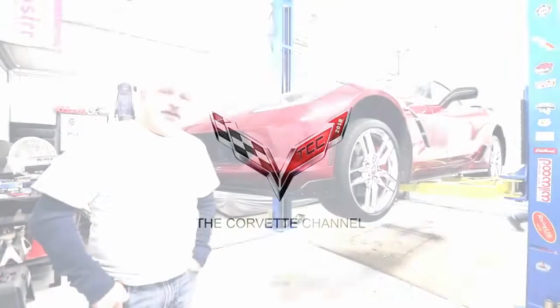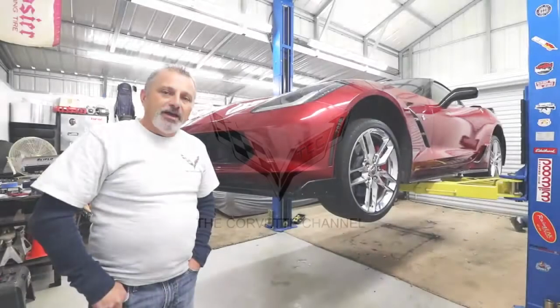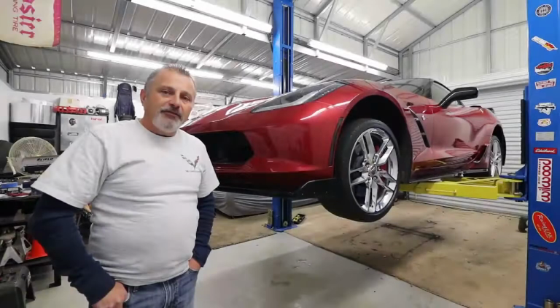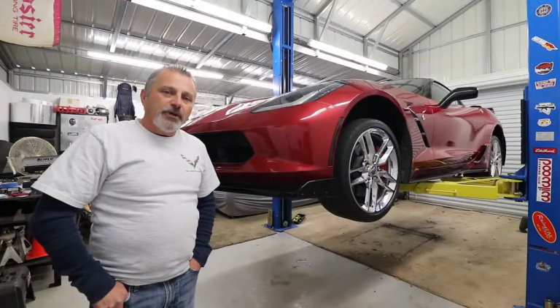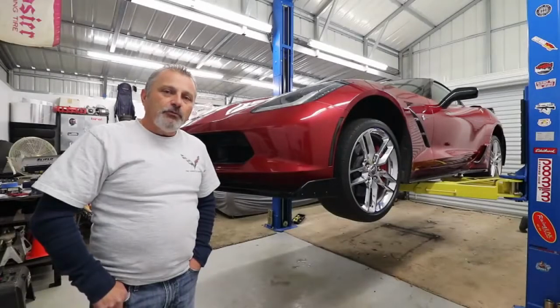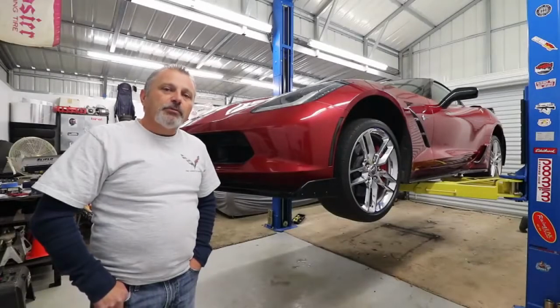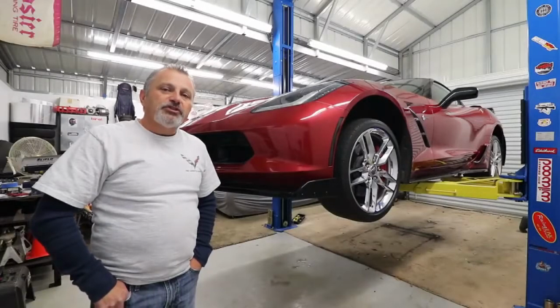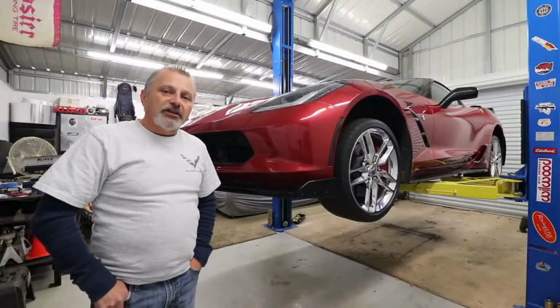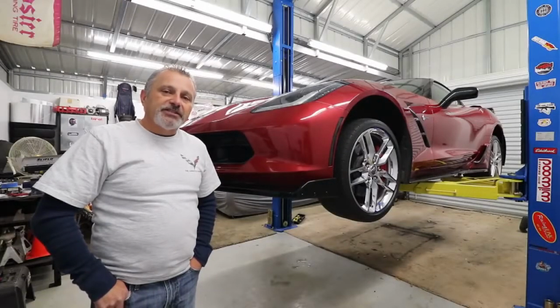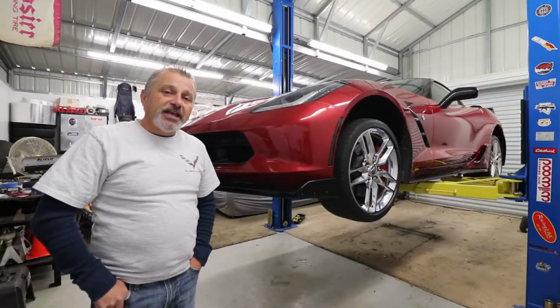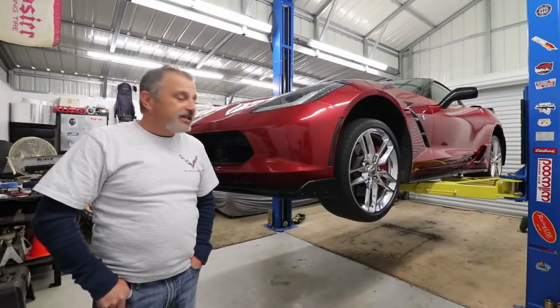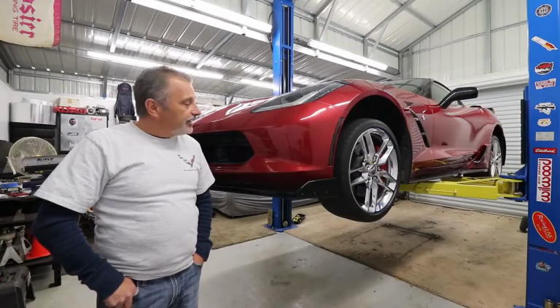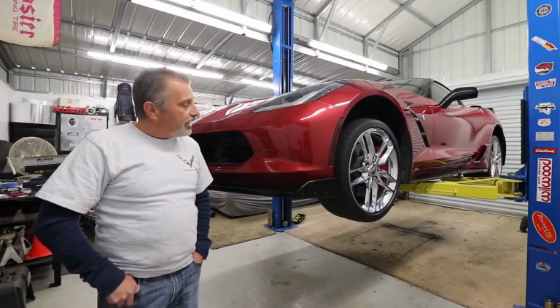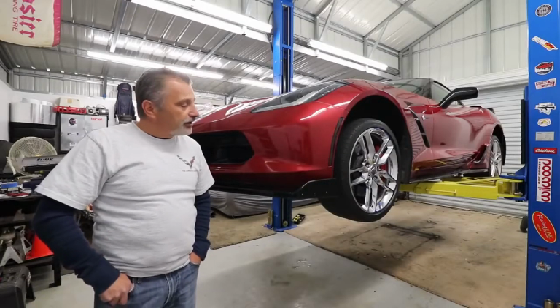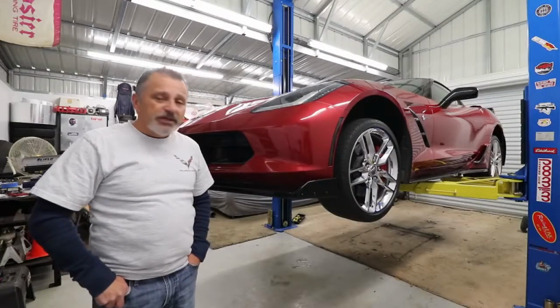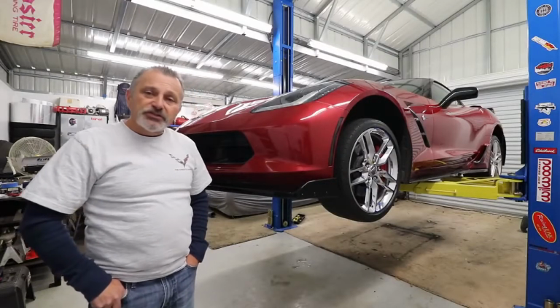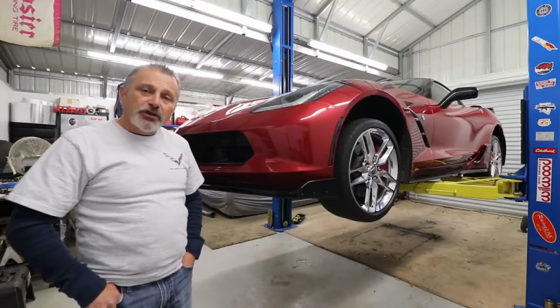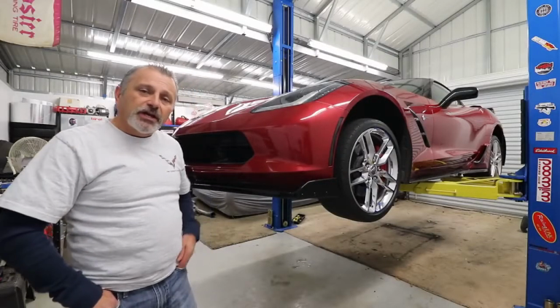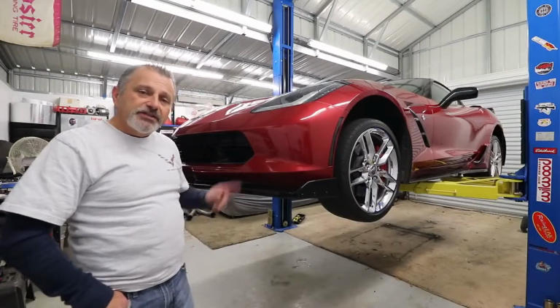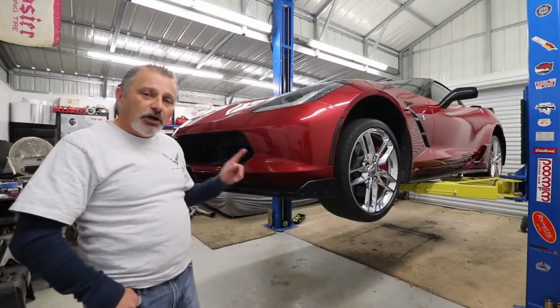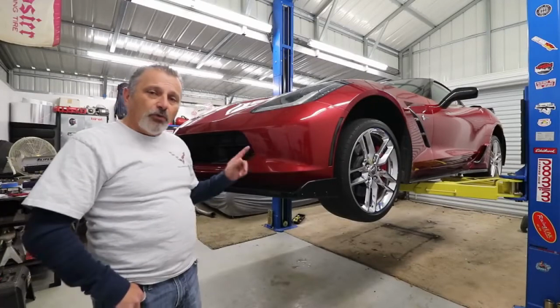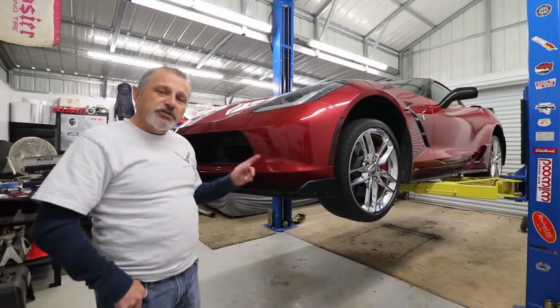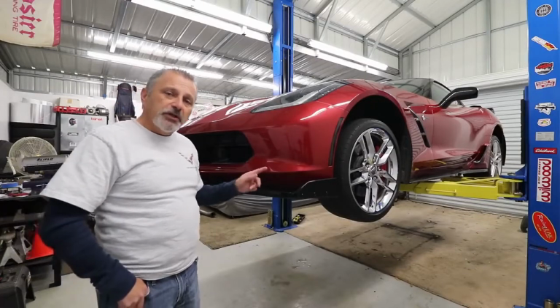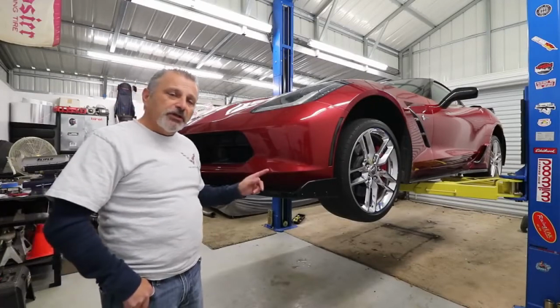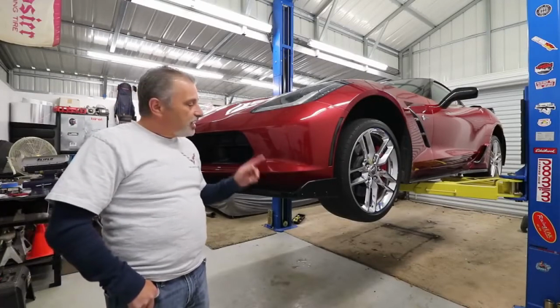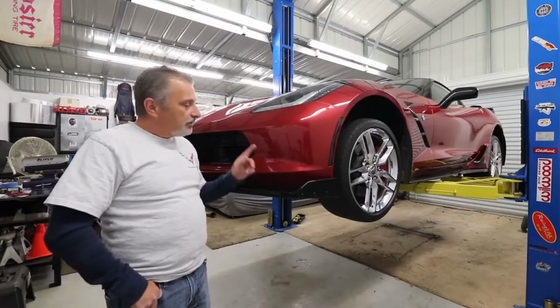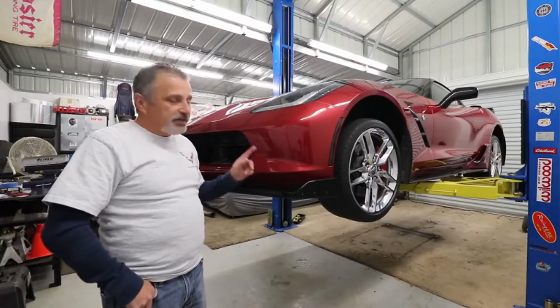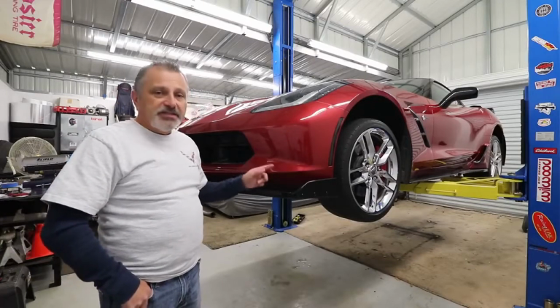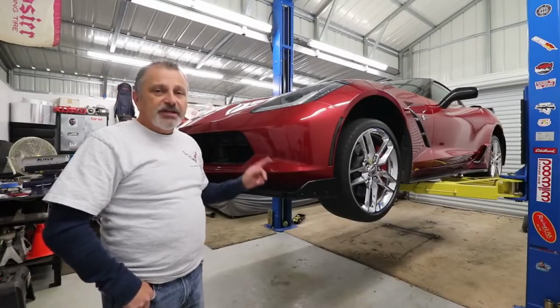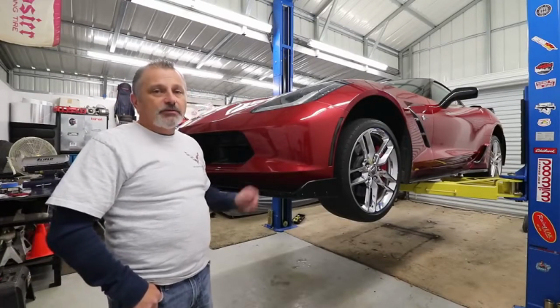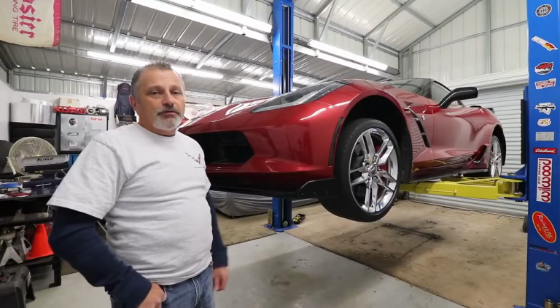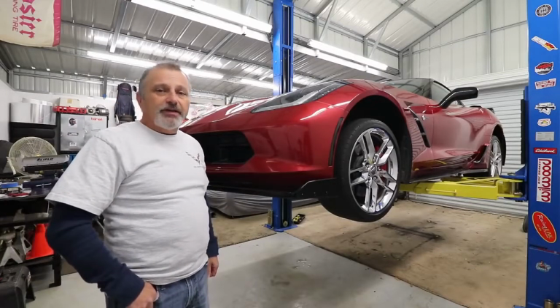Hi everybody, welcome to the channel. Today Terry and I are going to be installing a ZR1 splitter on my C7 Corvette.